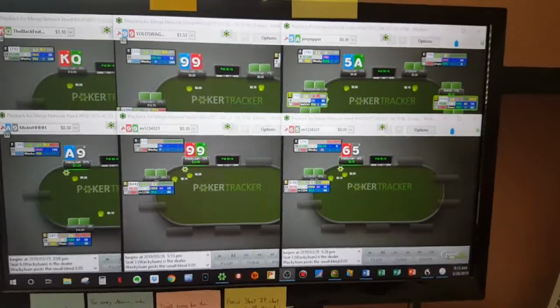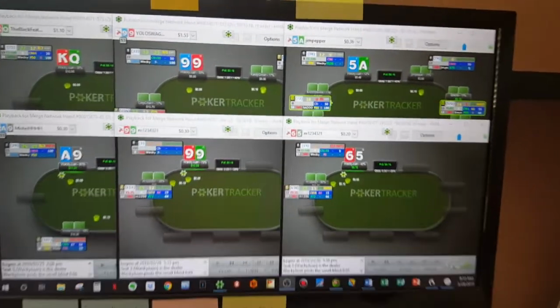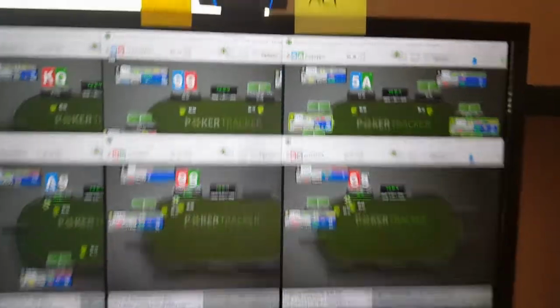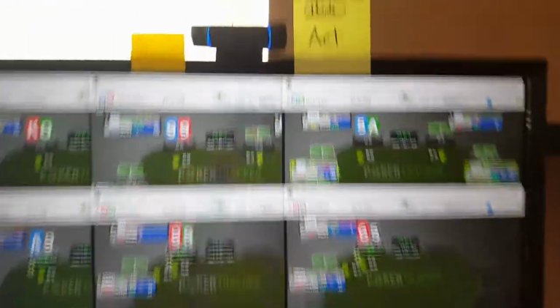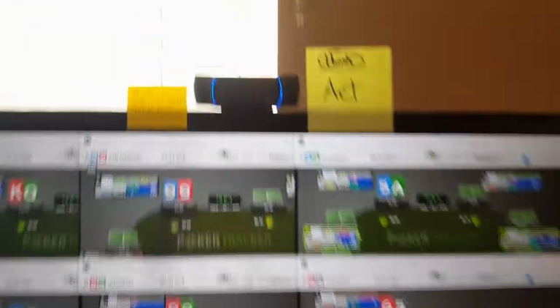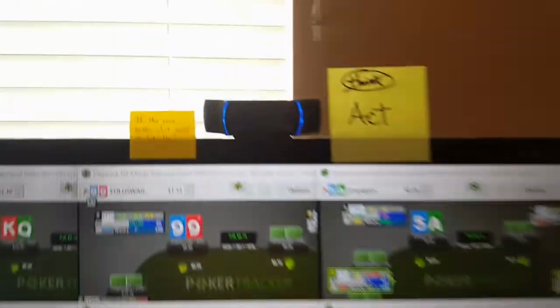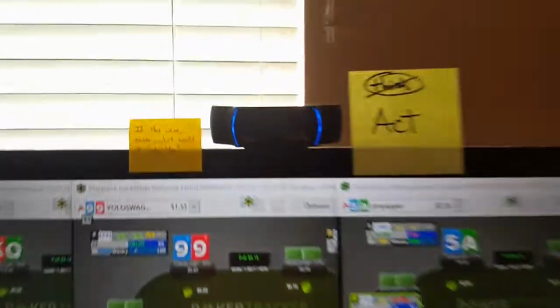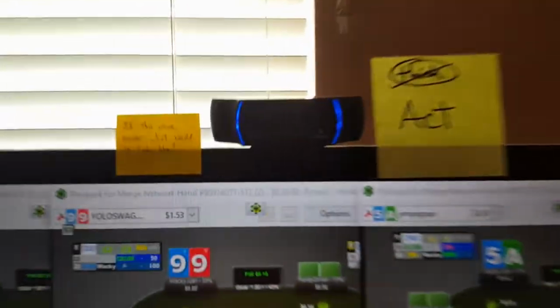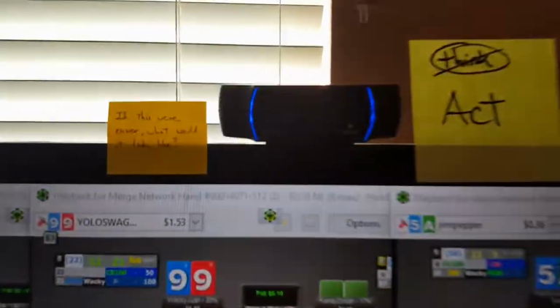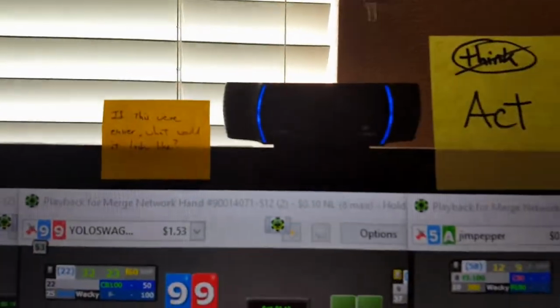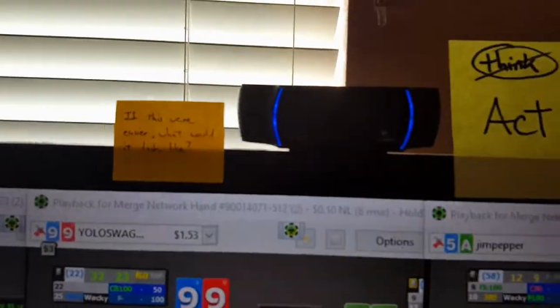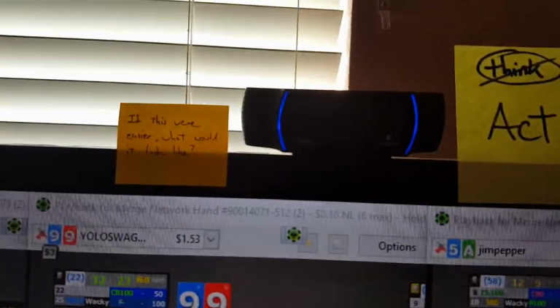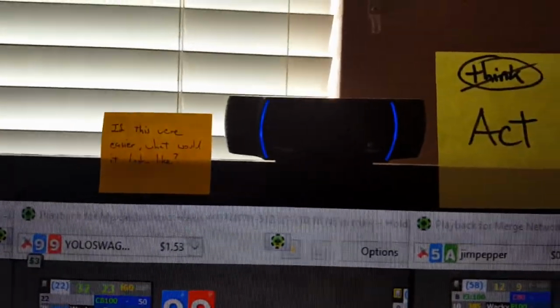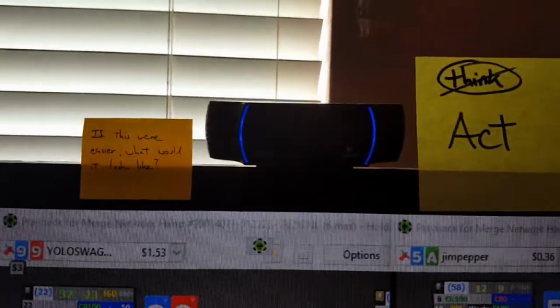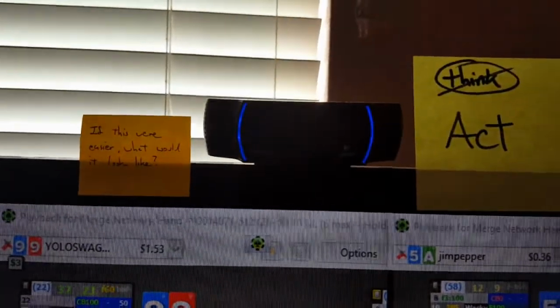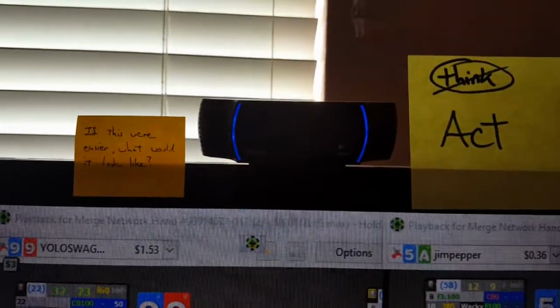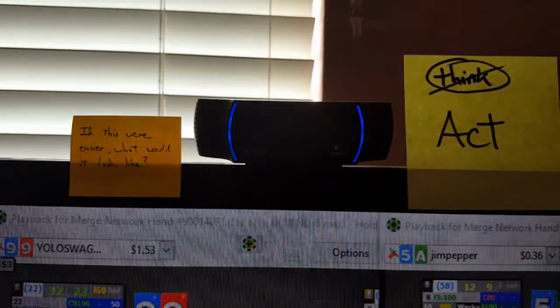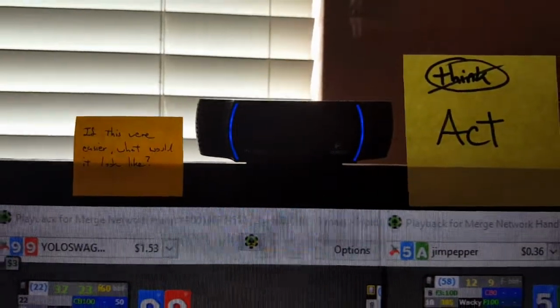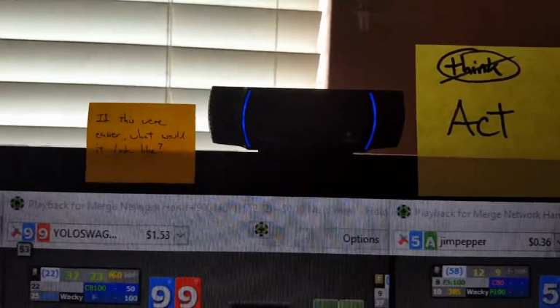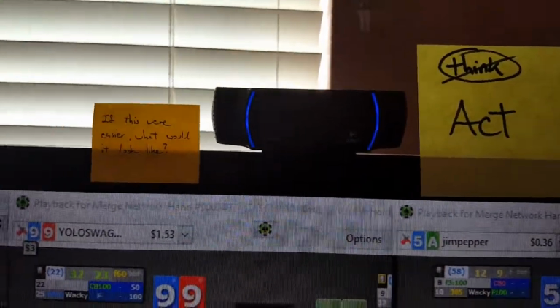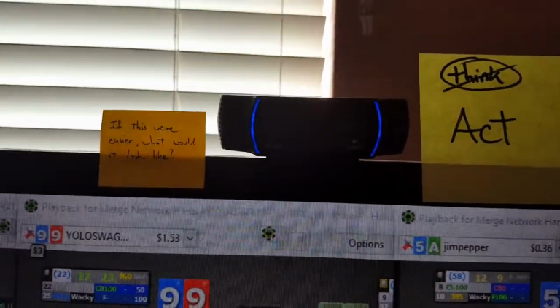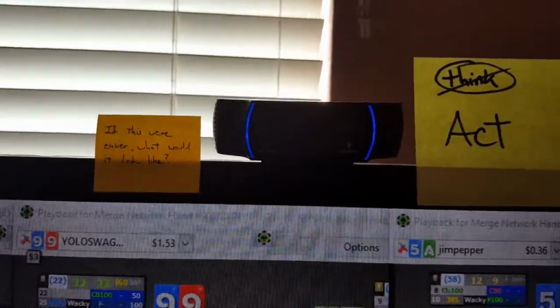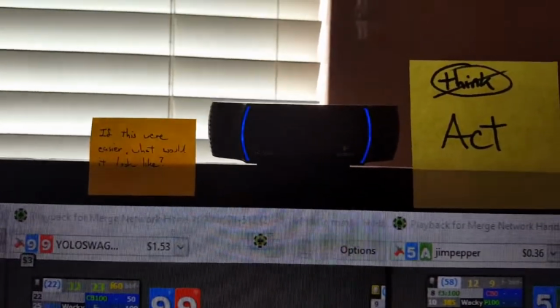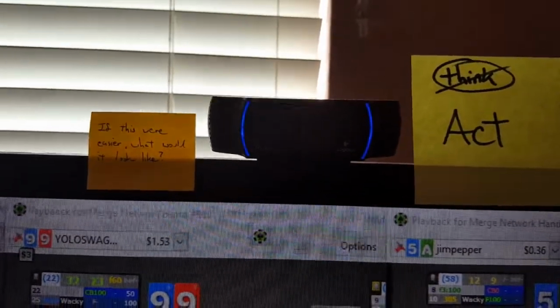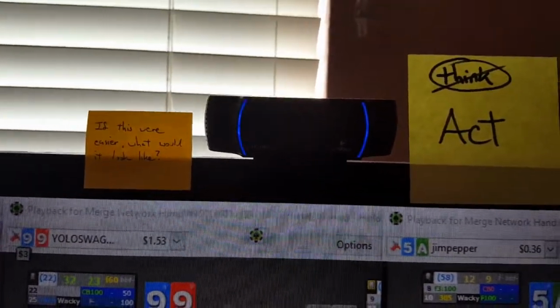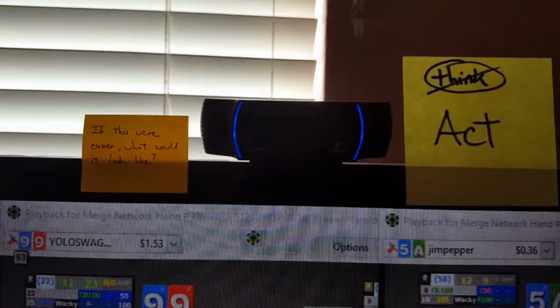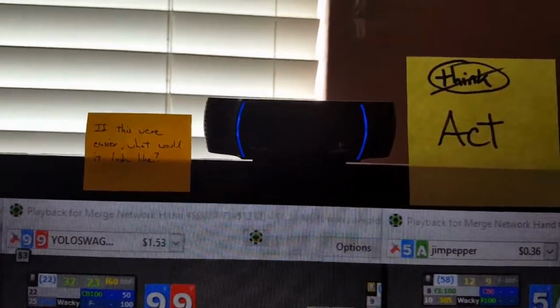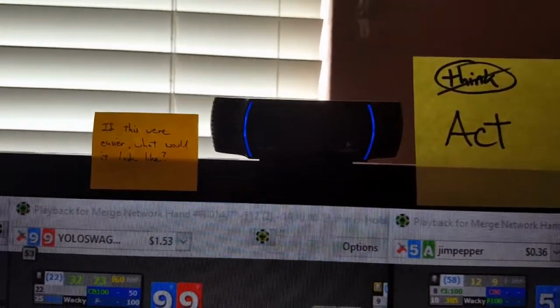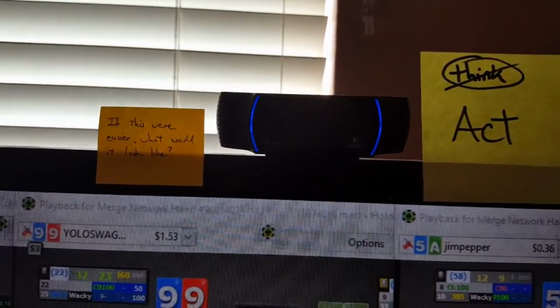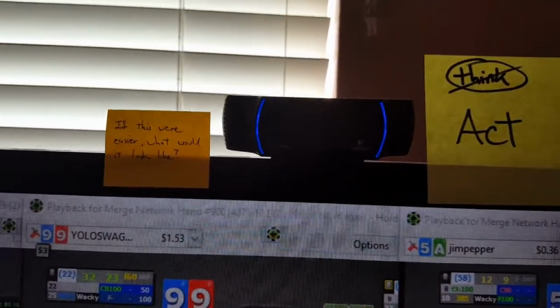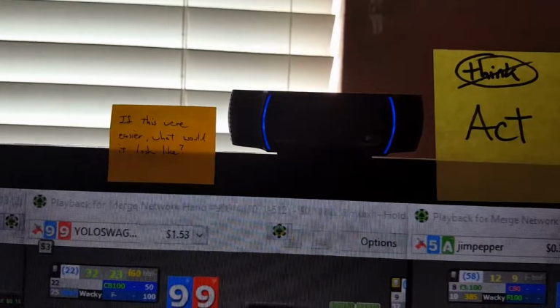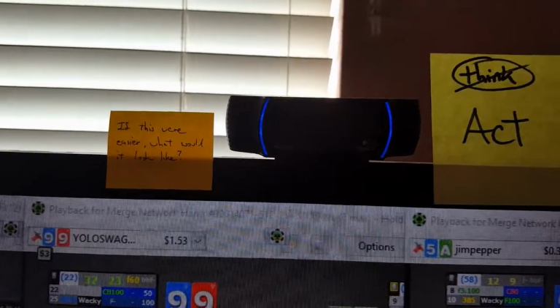Up top I have my nice Logitech camera that I'm constantly creating YouTube videos and stuff with.